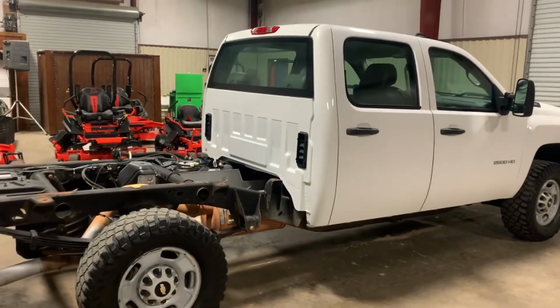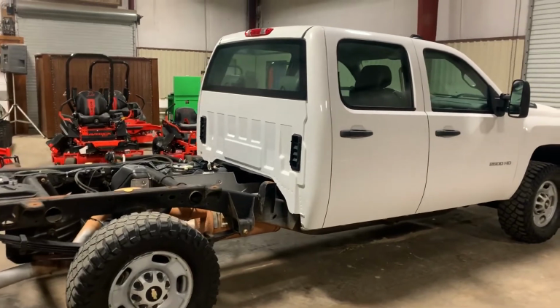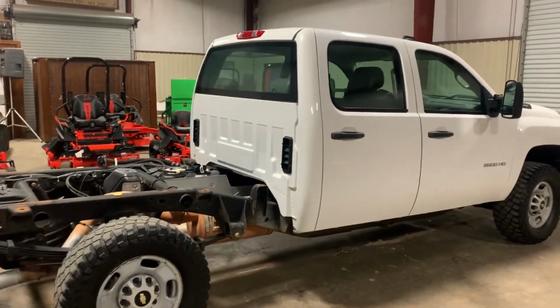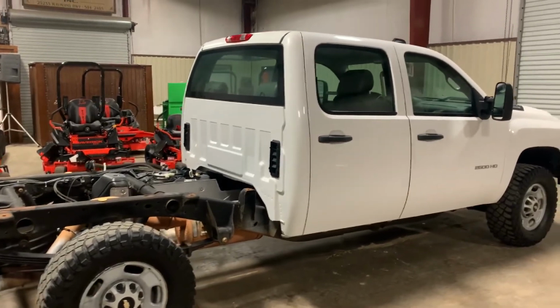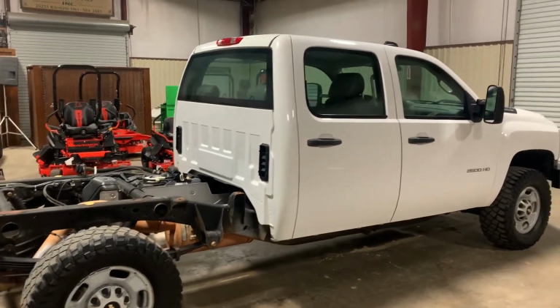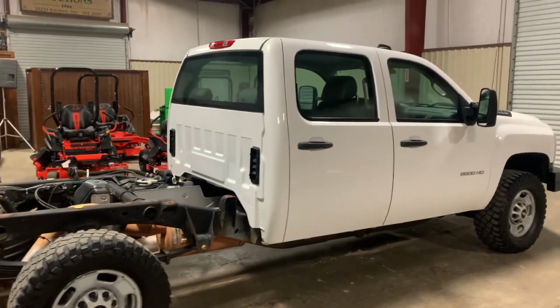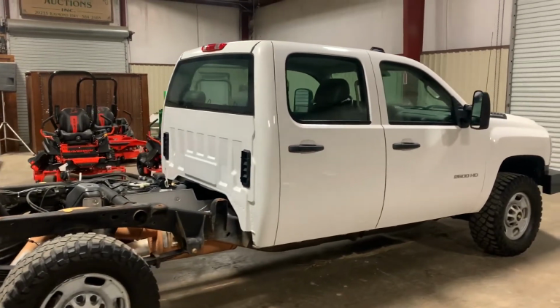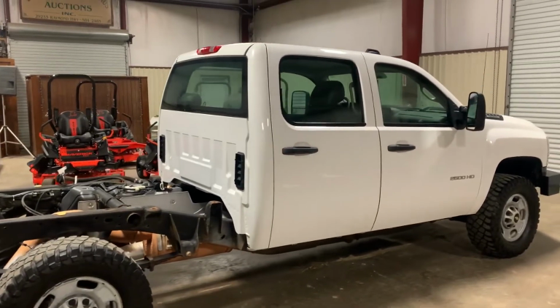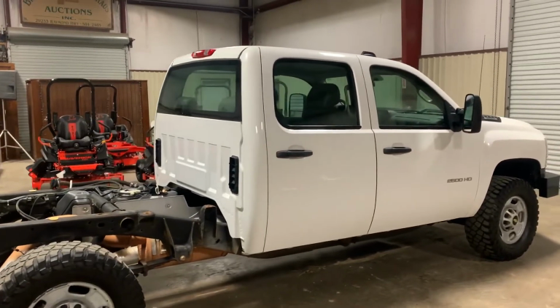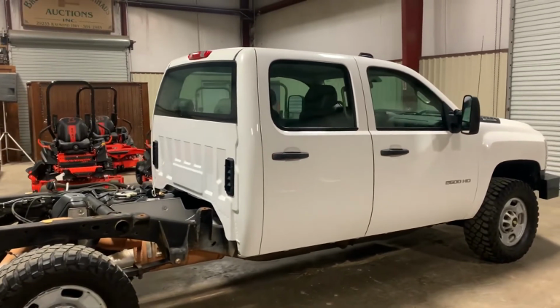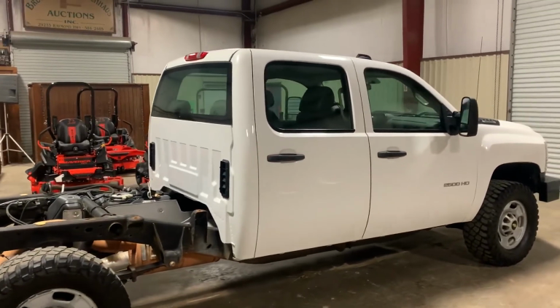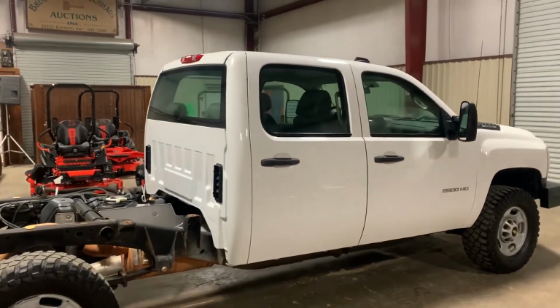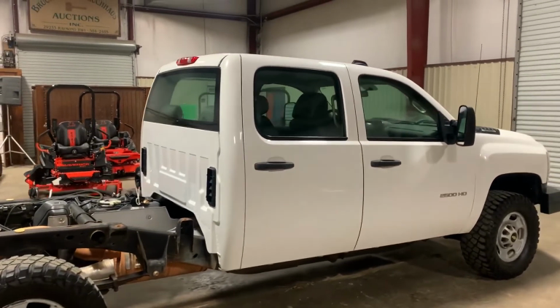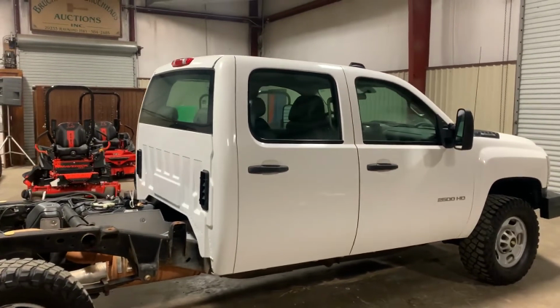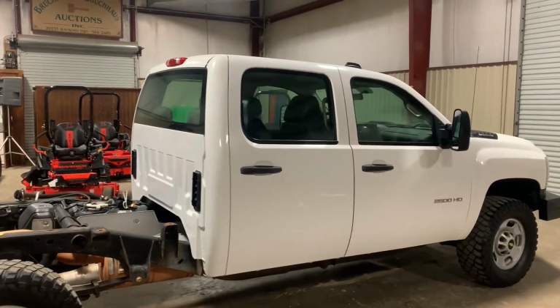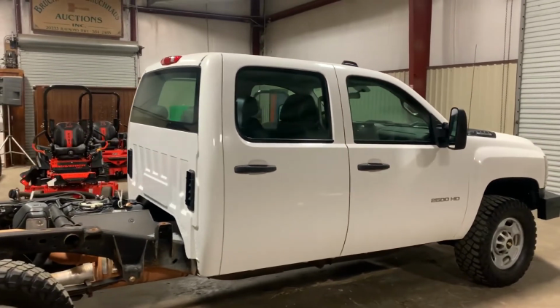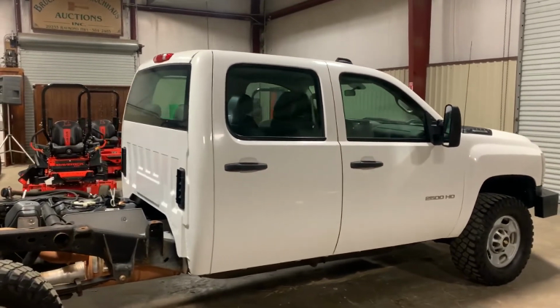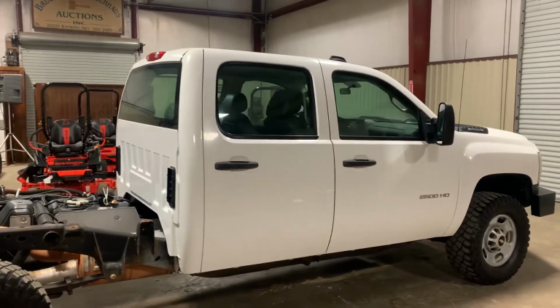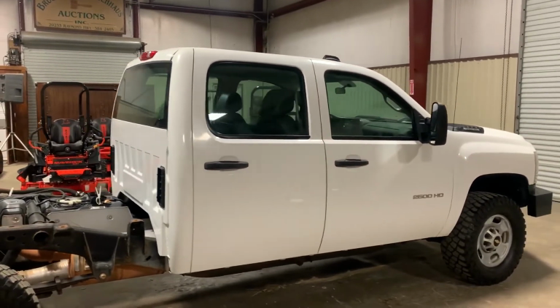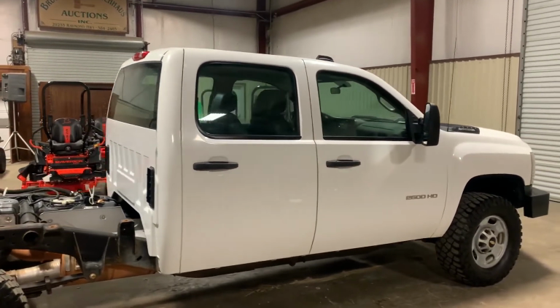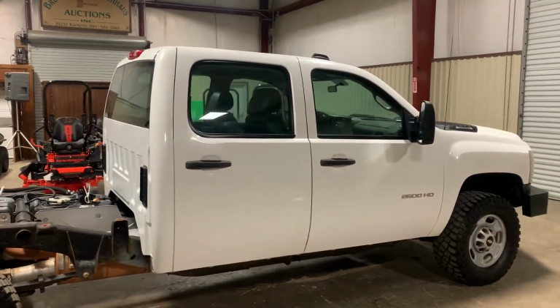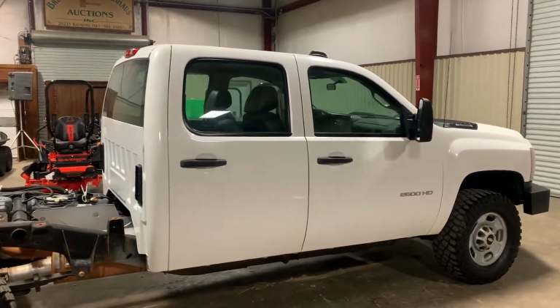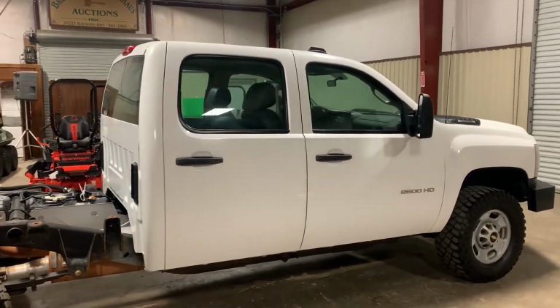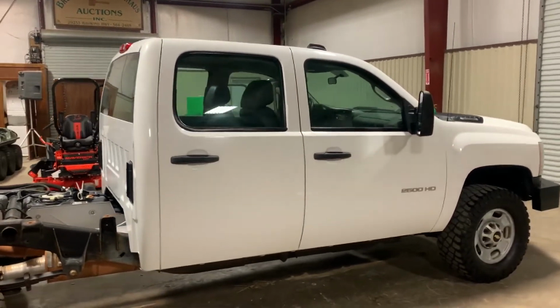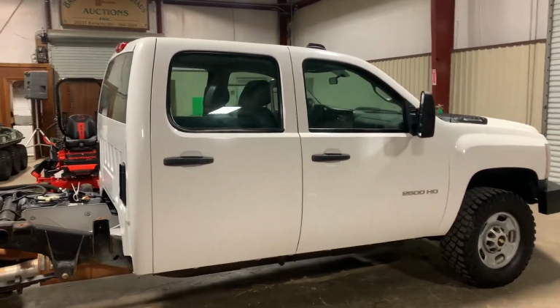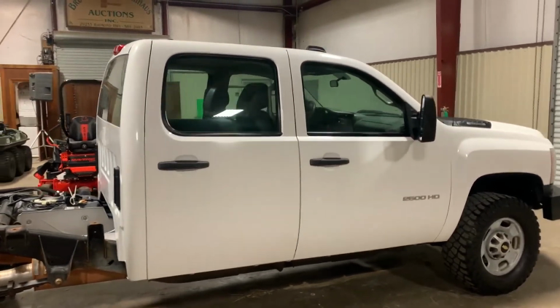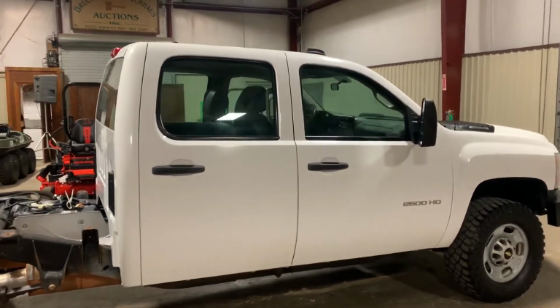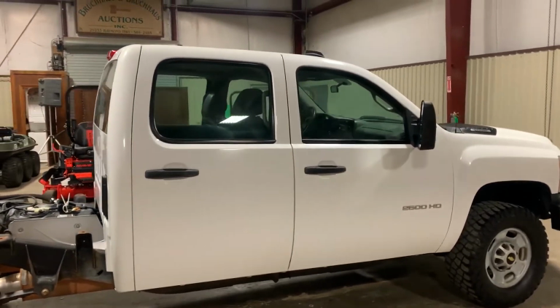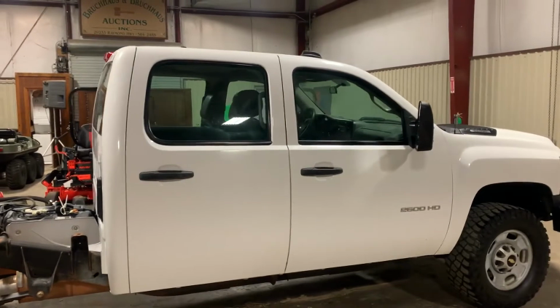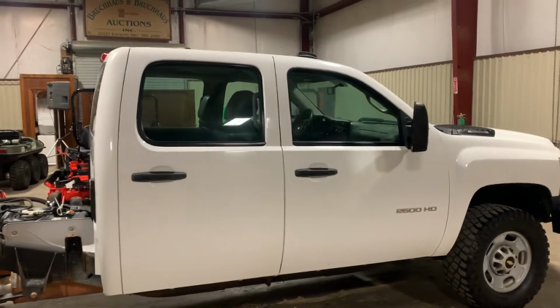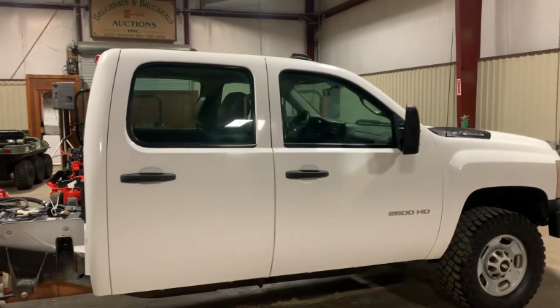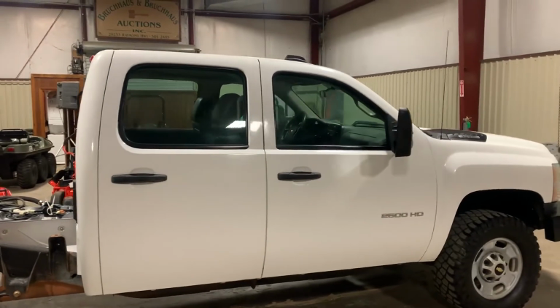The truck's a four-wheel drive. It was driven in here — does crank, does run, does drive. Got a 6.0 gas engine in here.